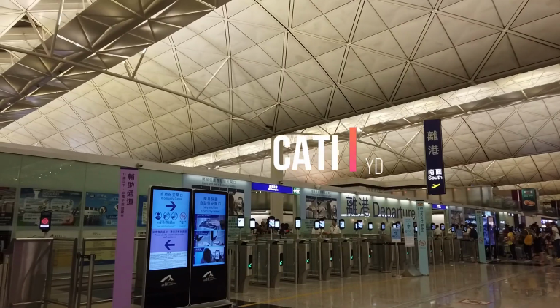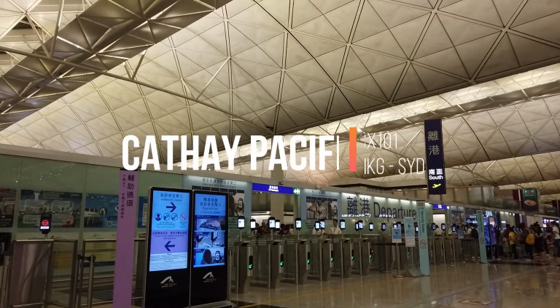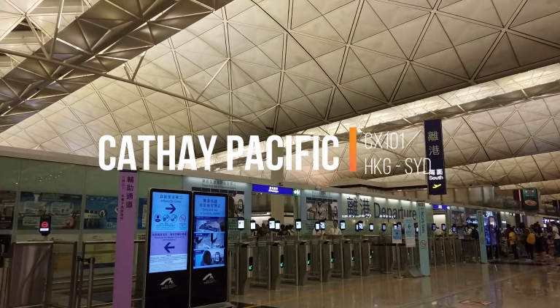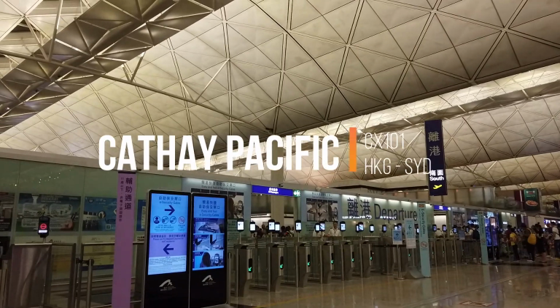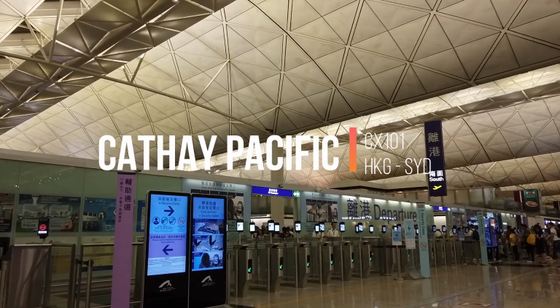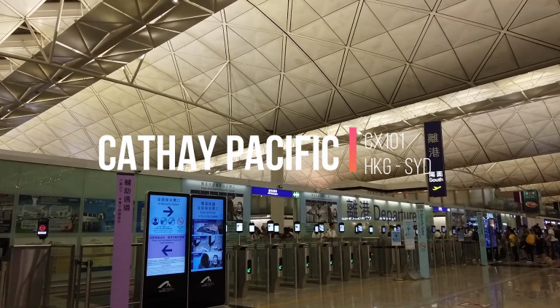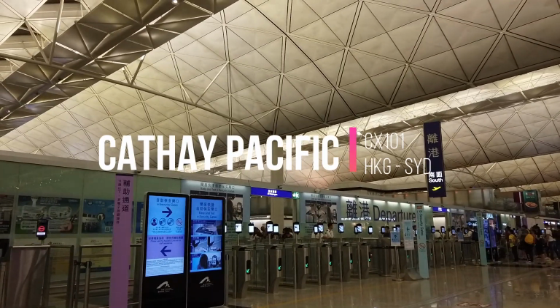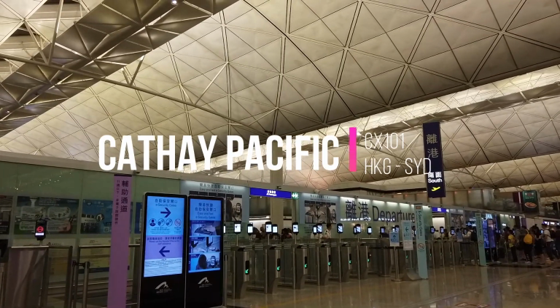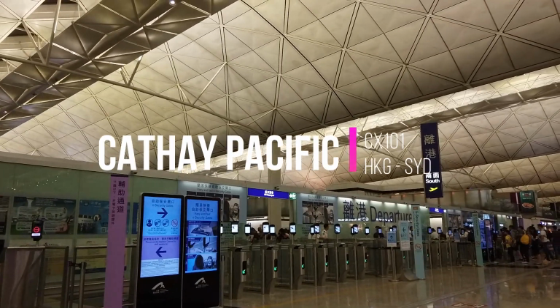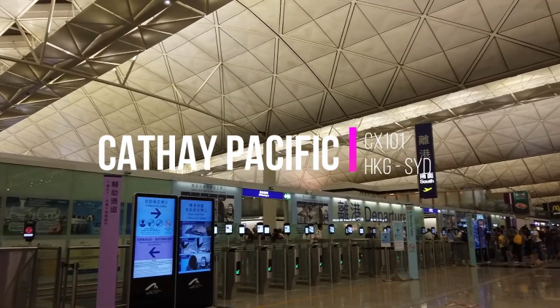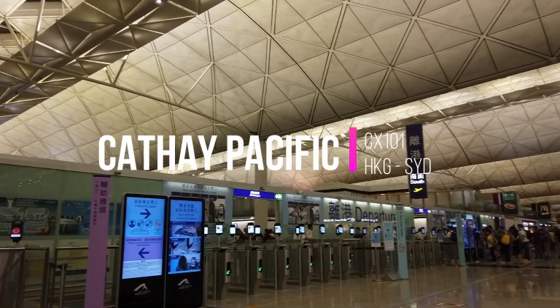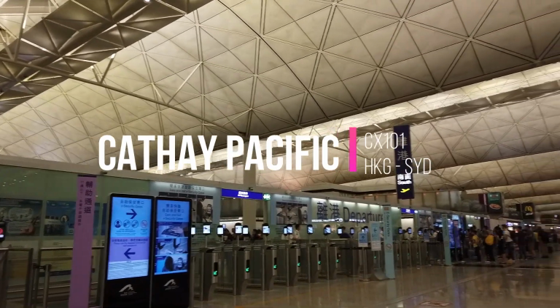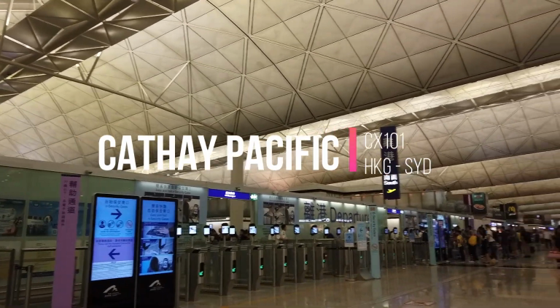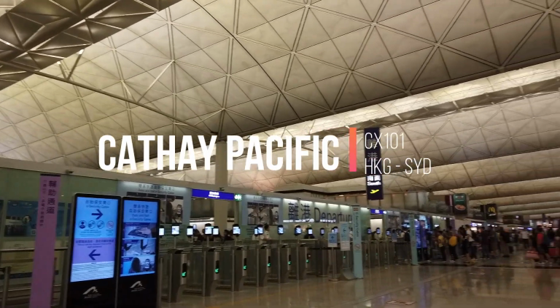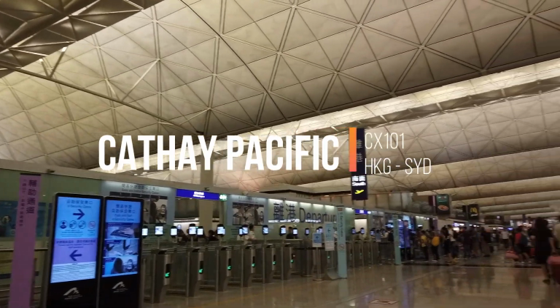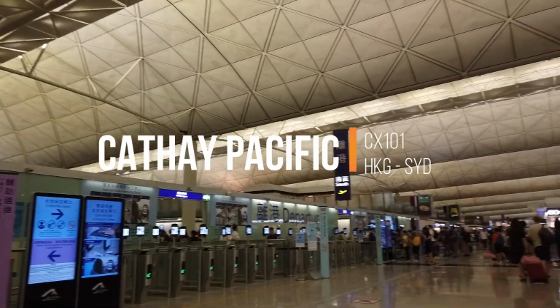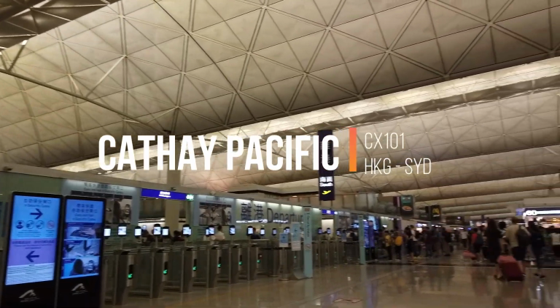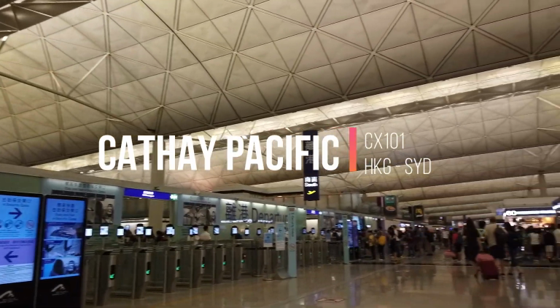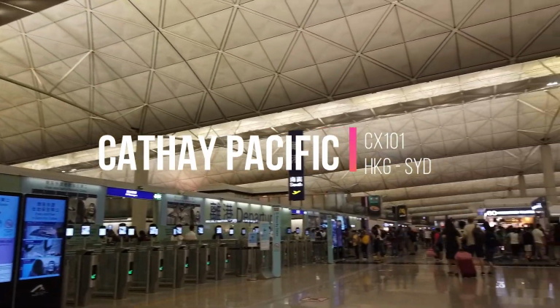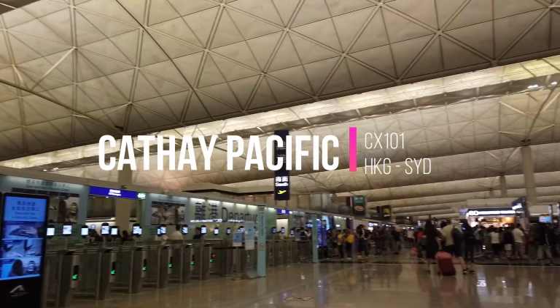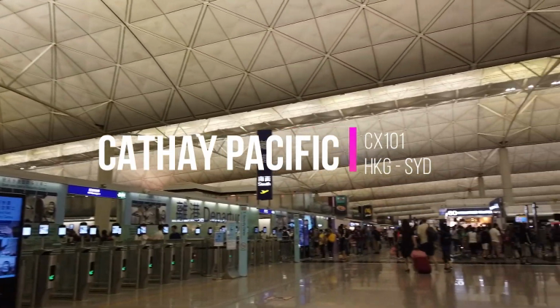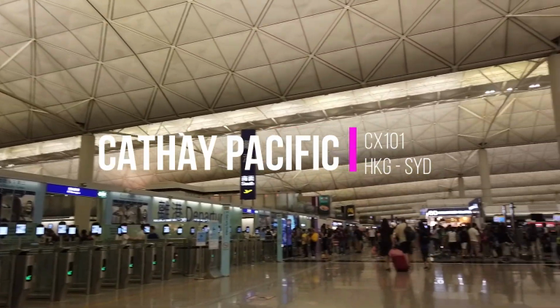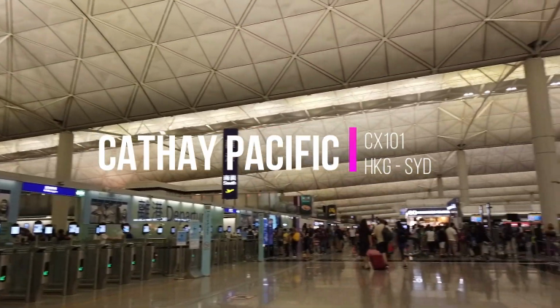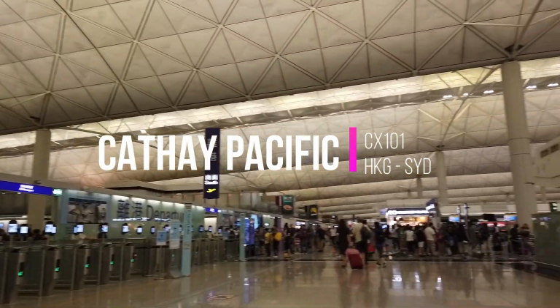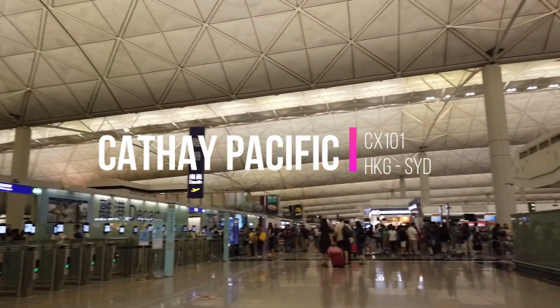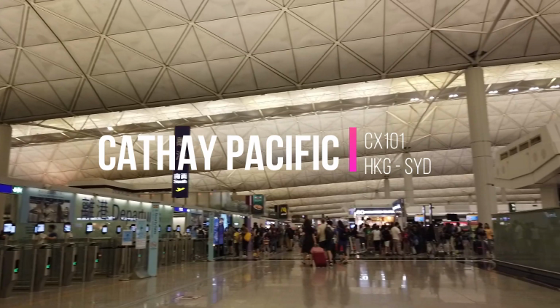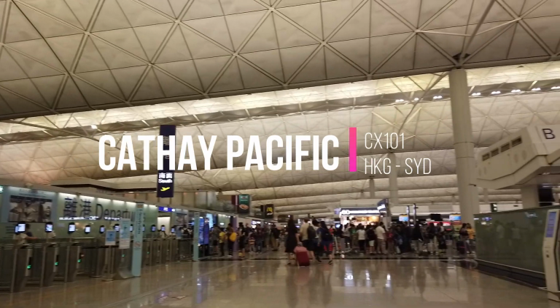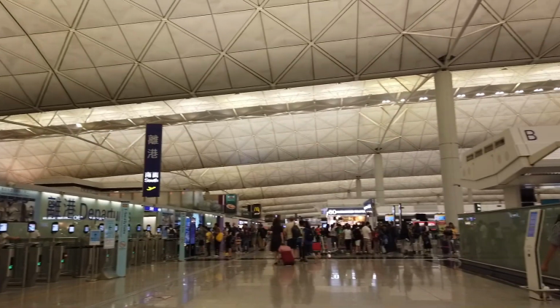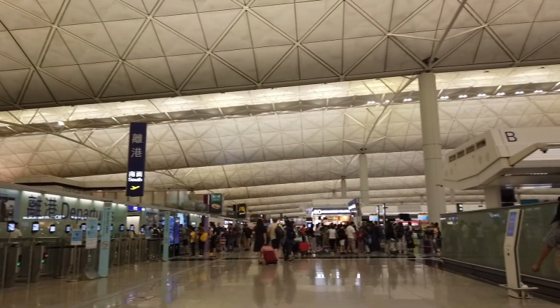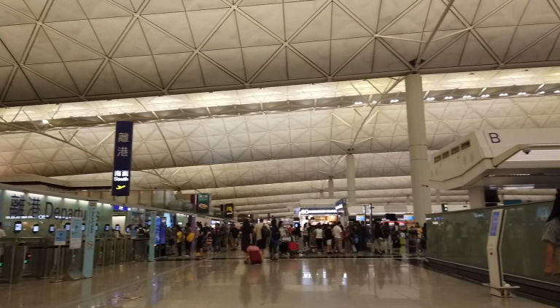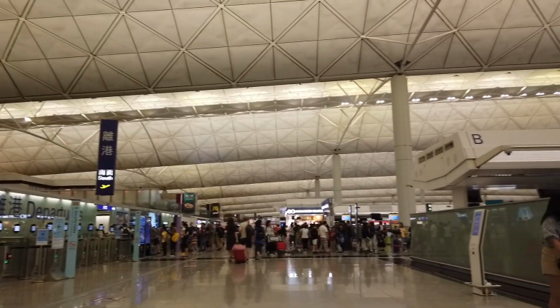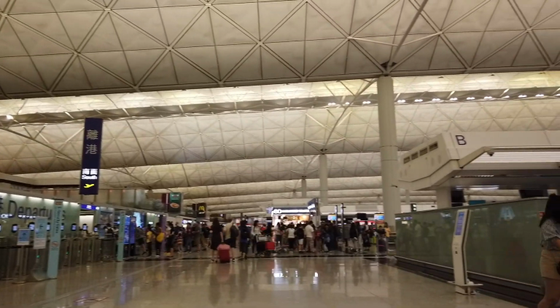Welcome back to another flight review. Today I'll be flying Cathay Pacific from Hong Kong to Sydney.